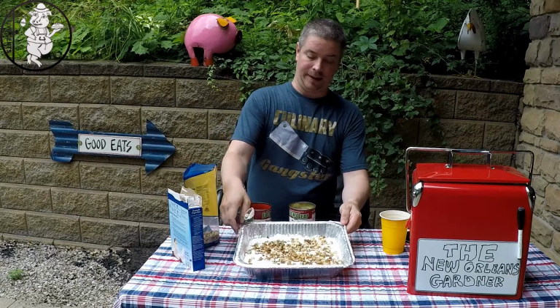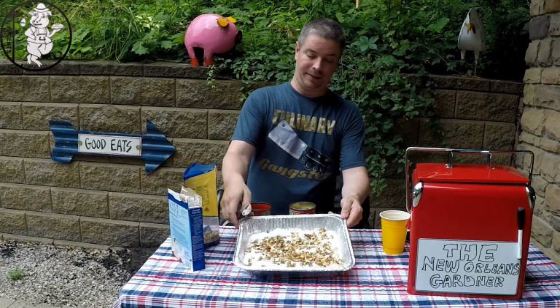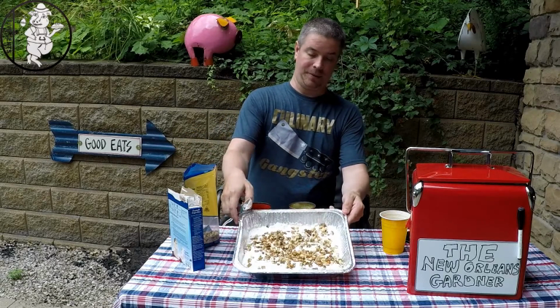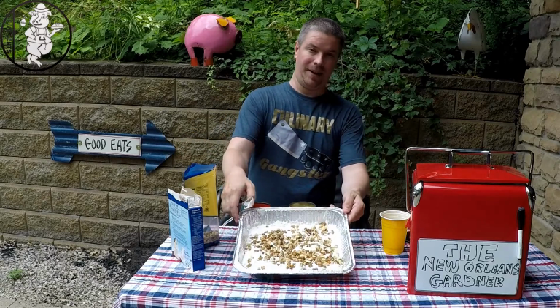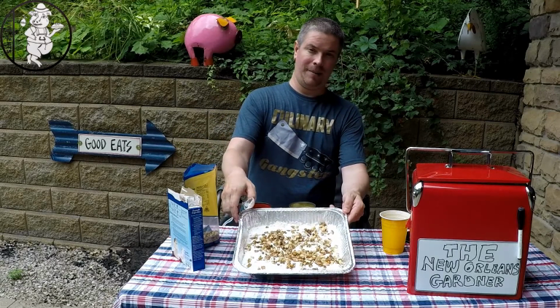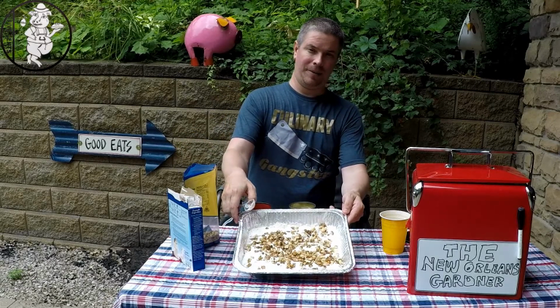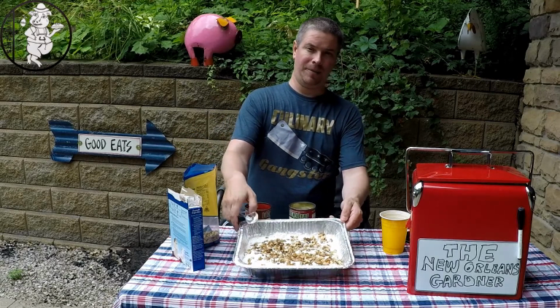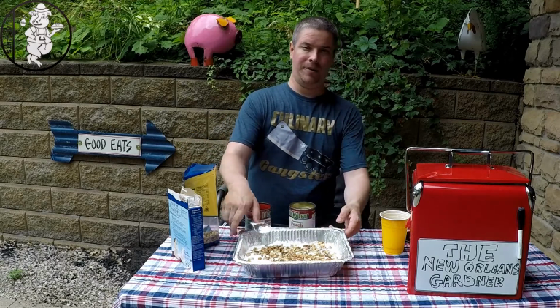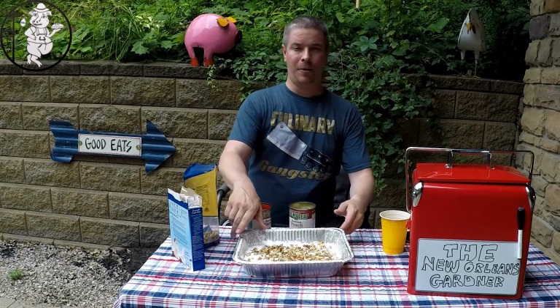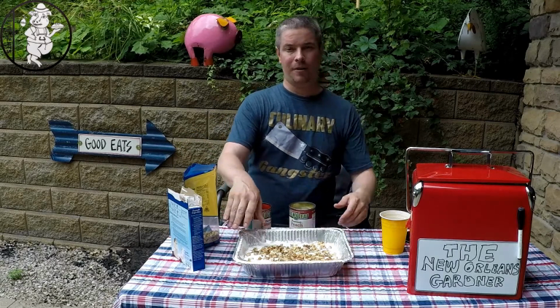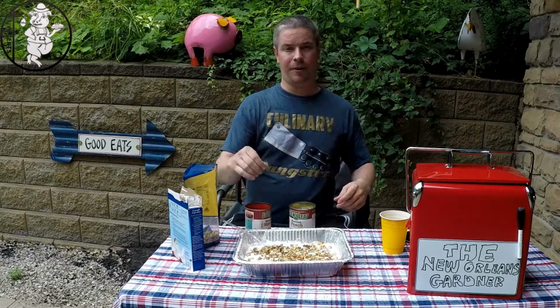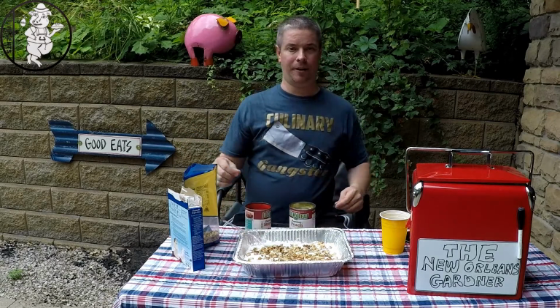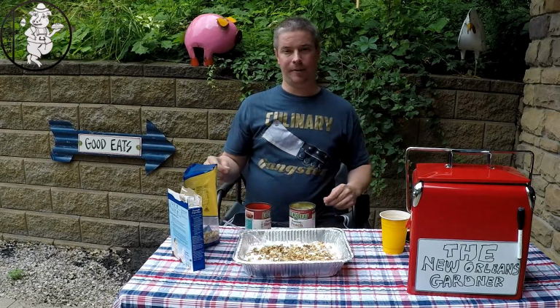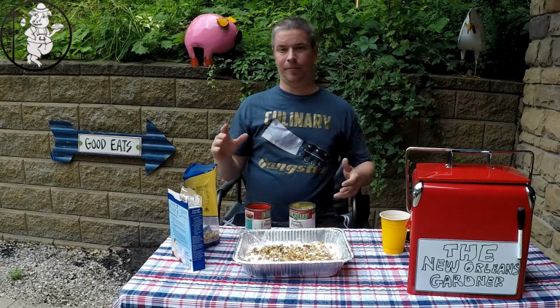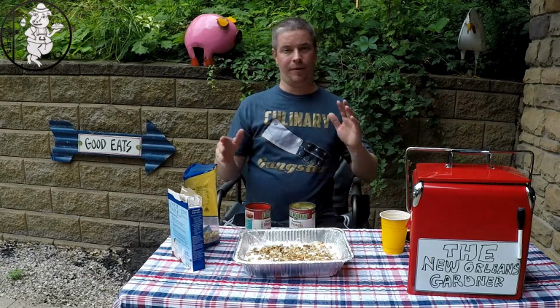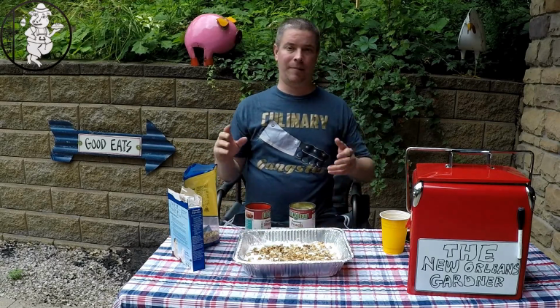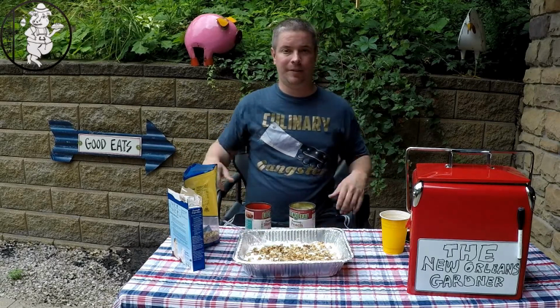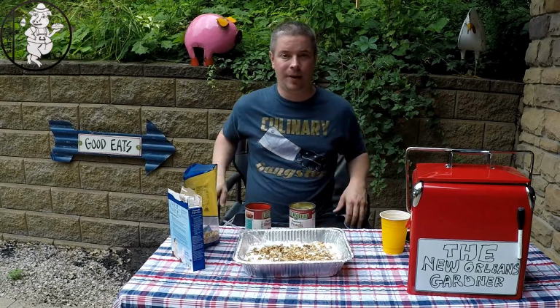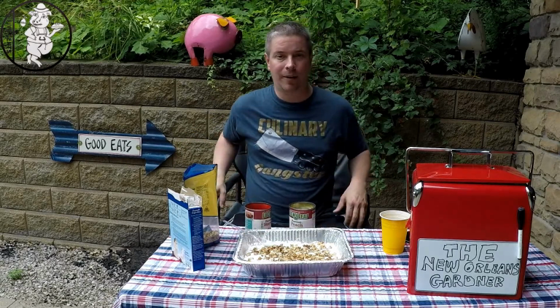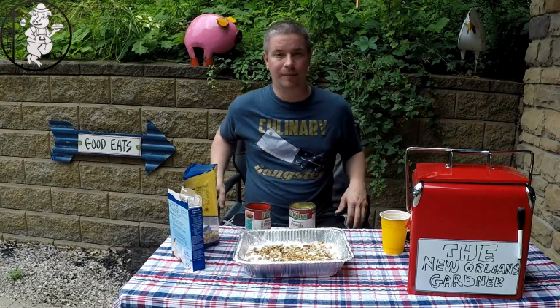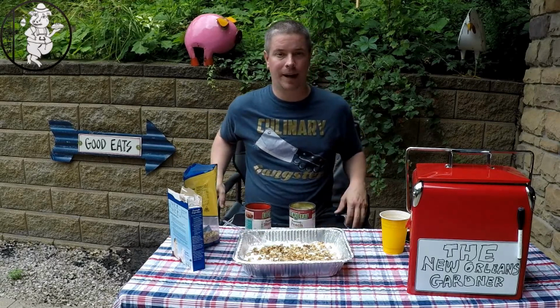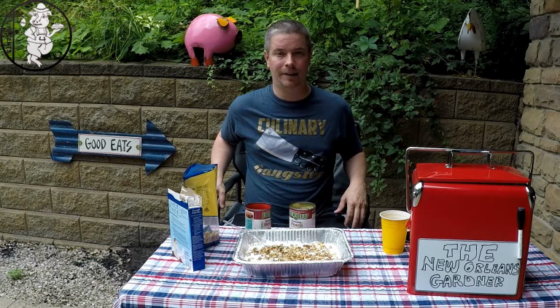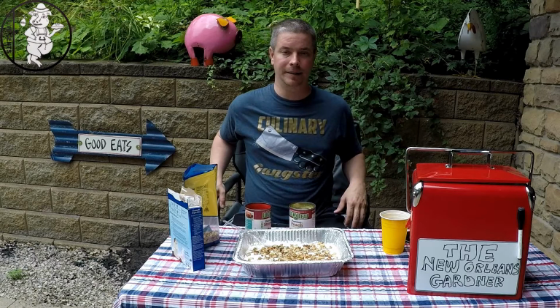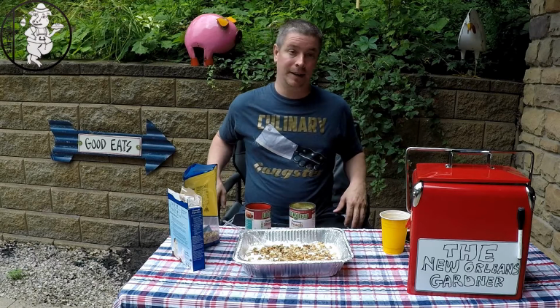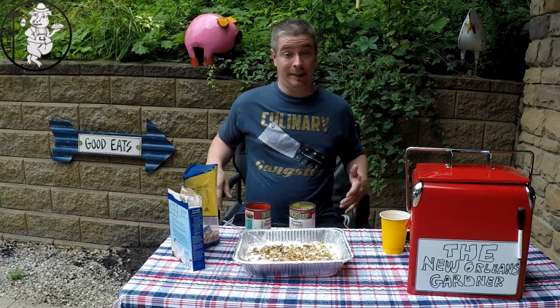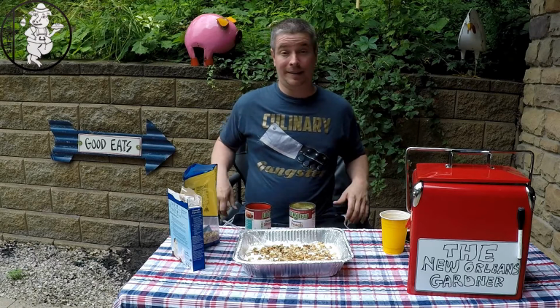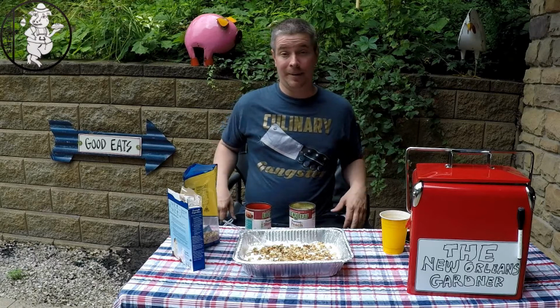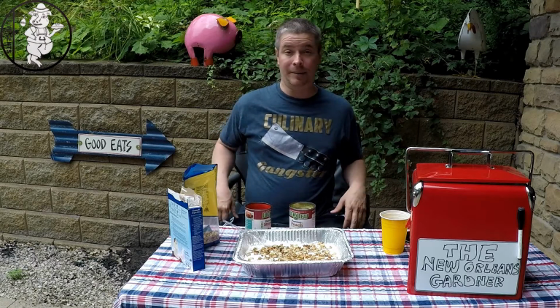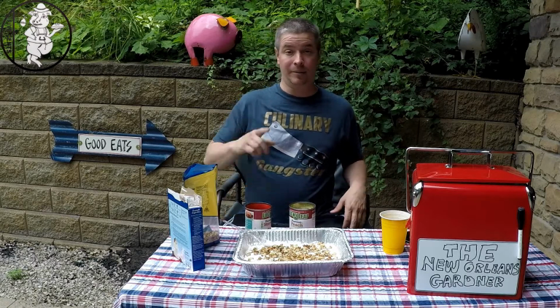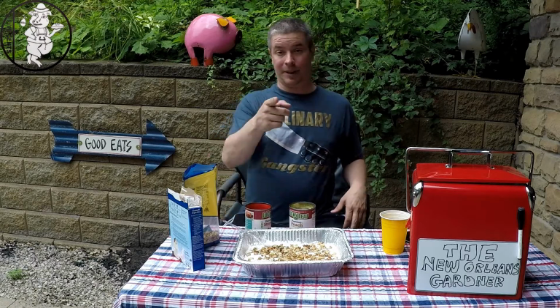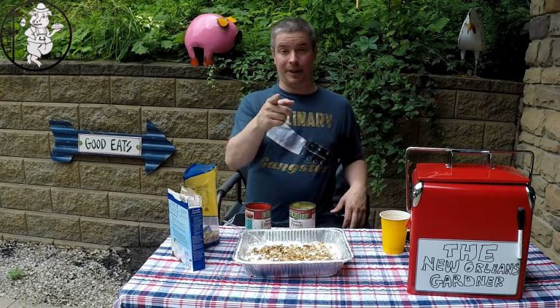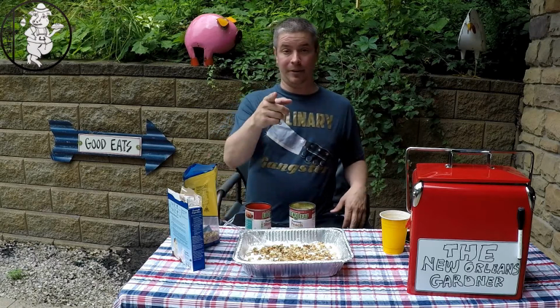Alright, so this is what we end up with. We'll throw it in the smoker for 45 minutes to an hour, and then it's time to eat. We'll see you in a minute.